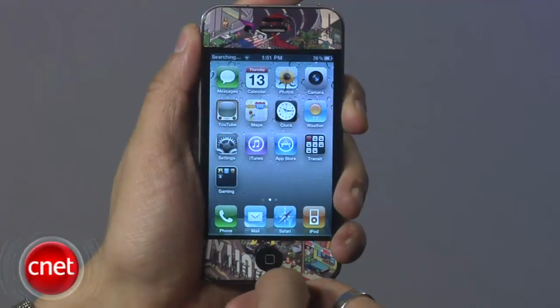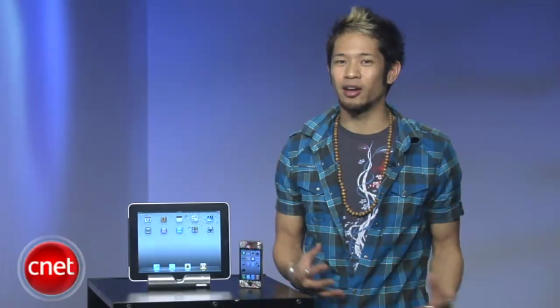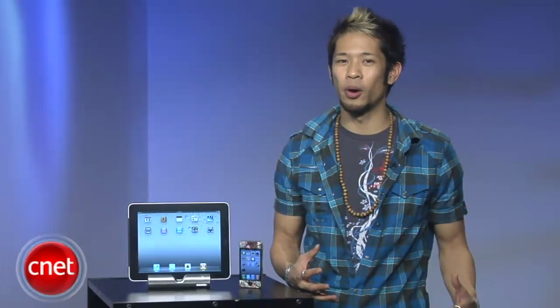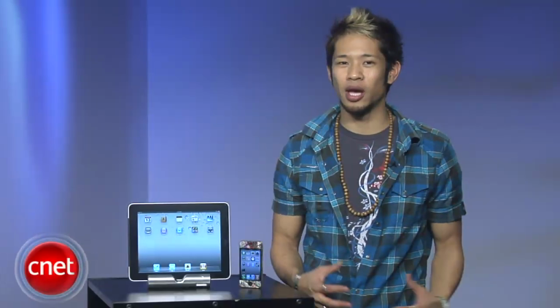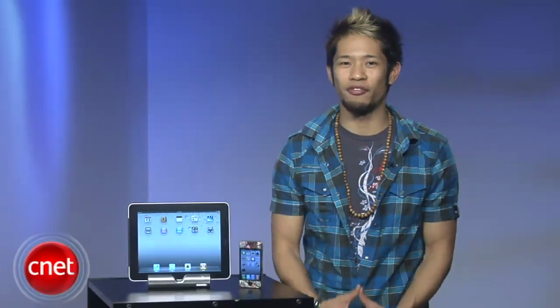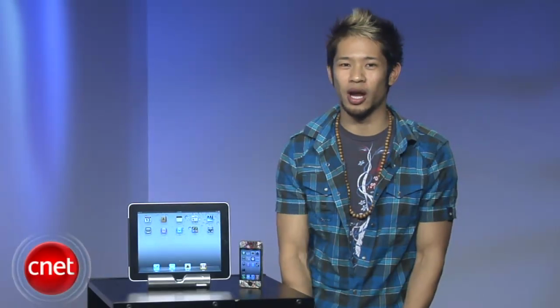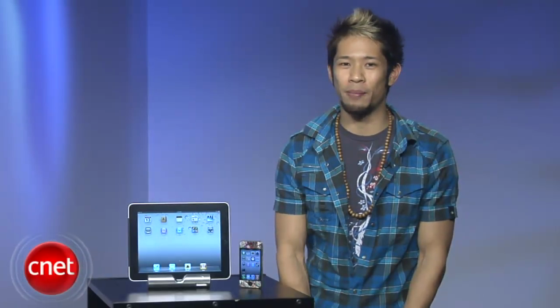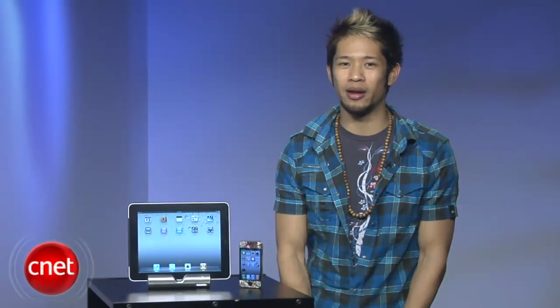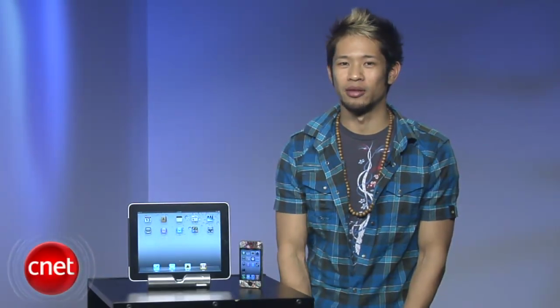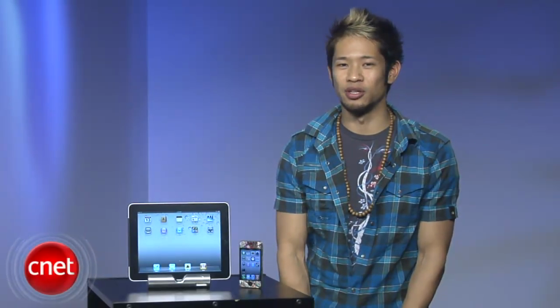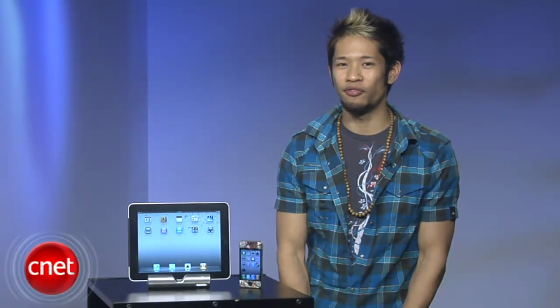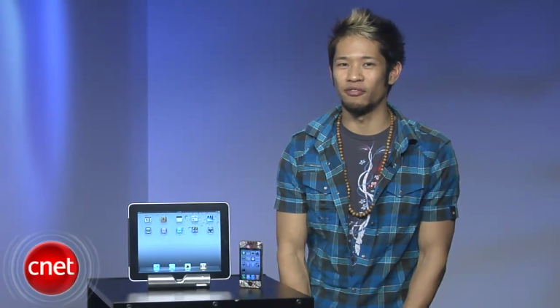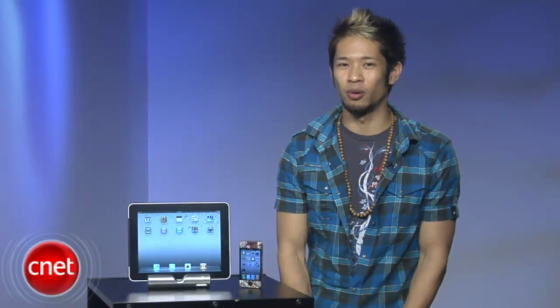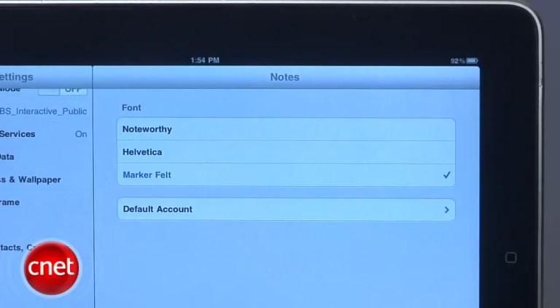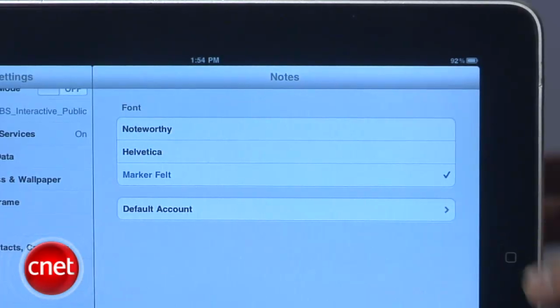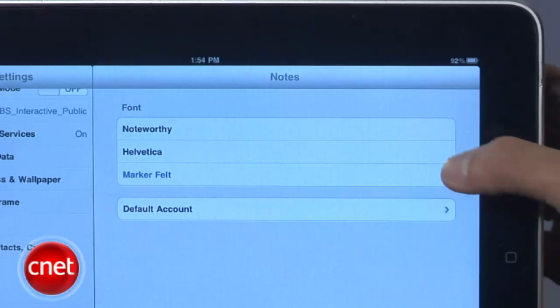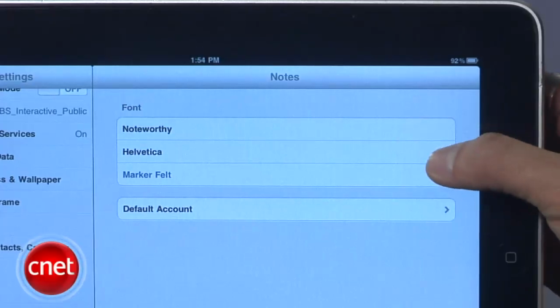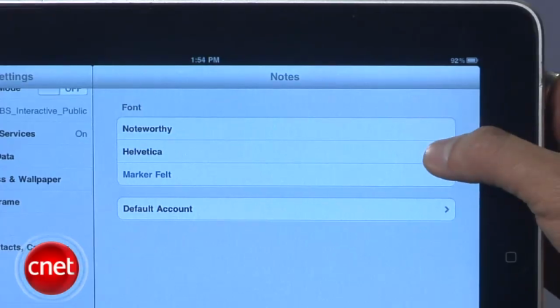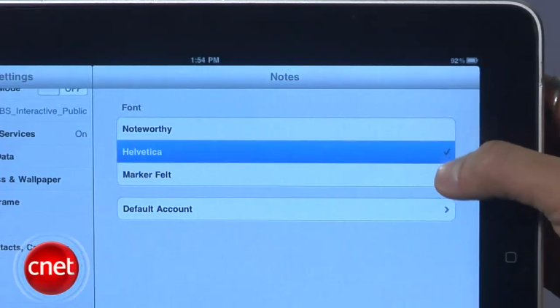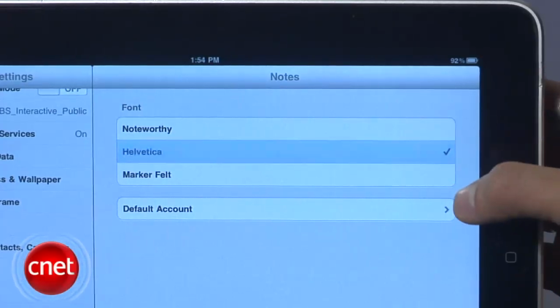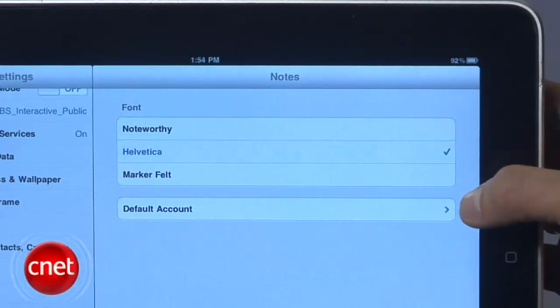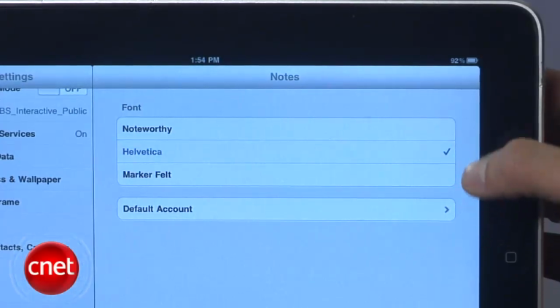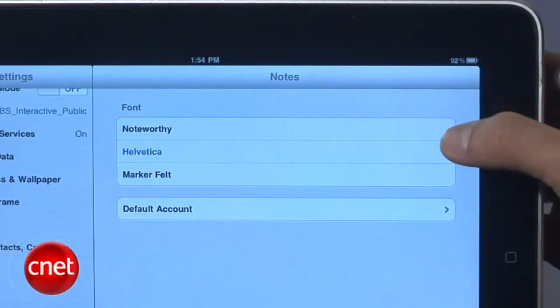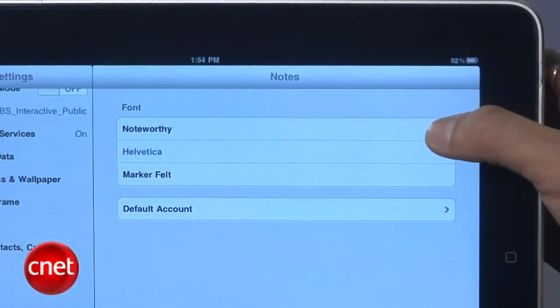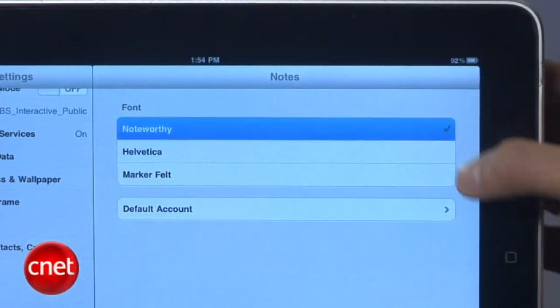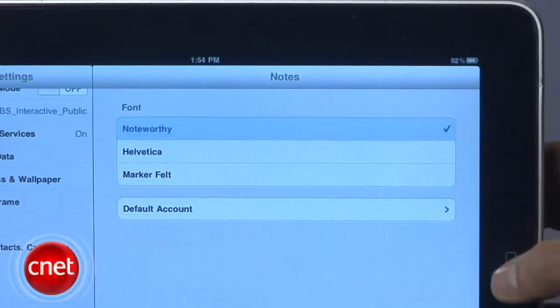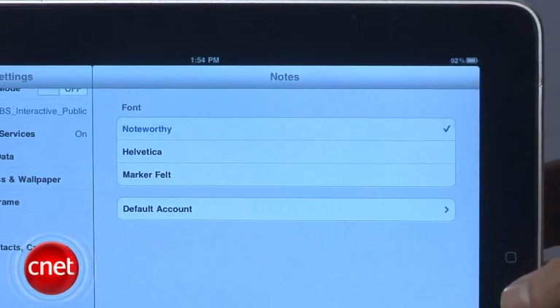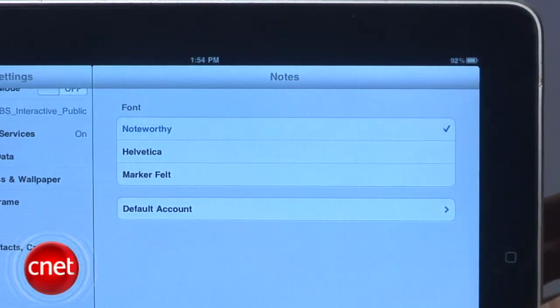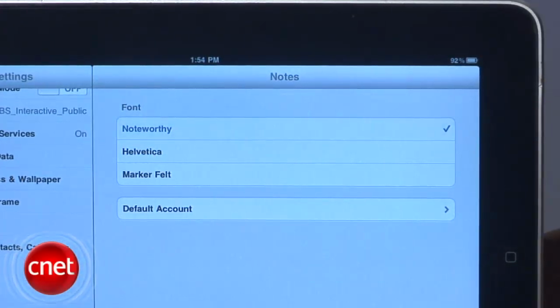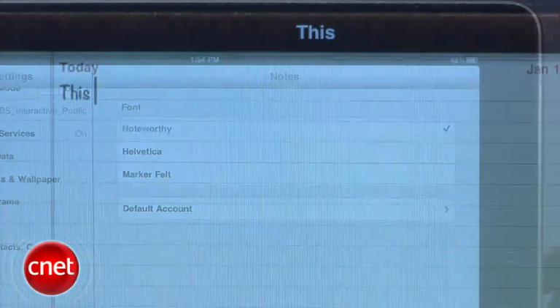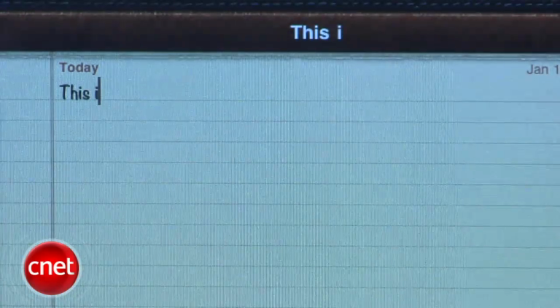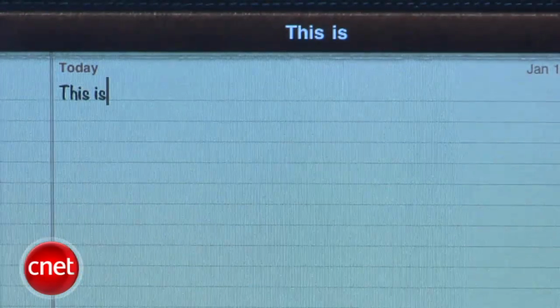And on both the iPhone and iPad, there's a new font available called Noteworthy in the Notes app. And let's be honest, that's really the feature you're most excited about.